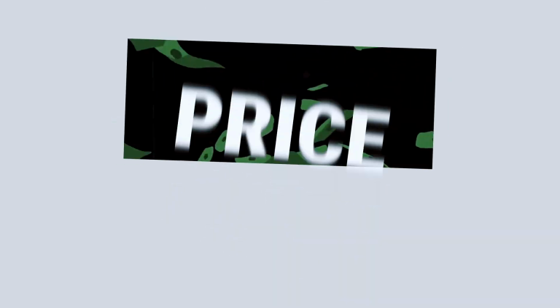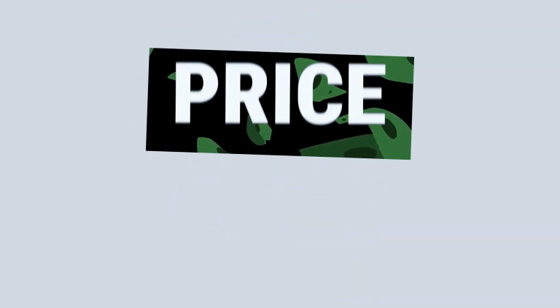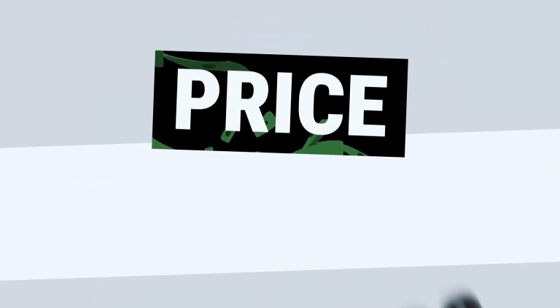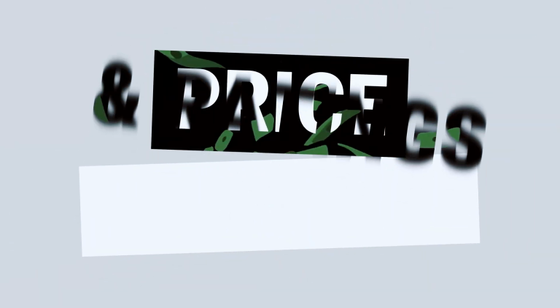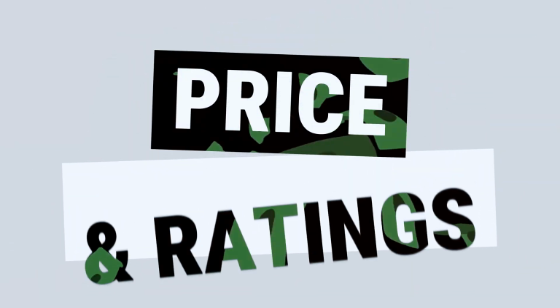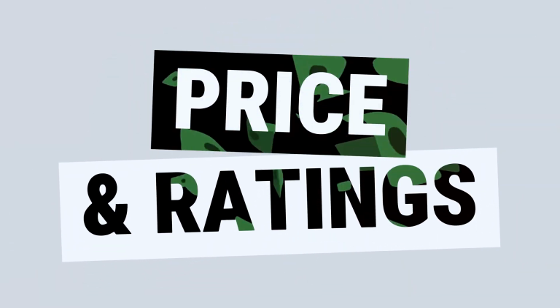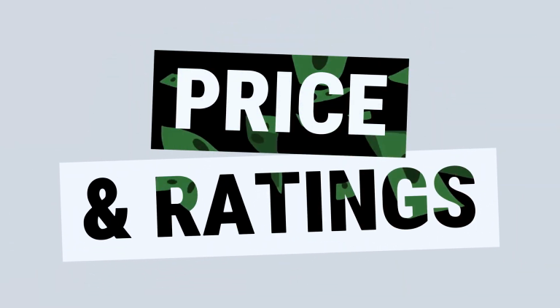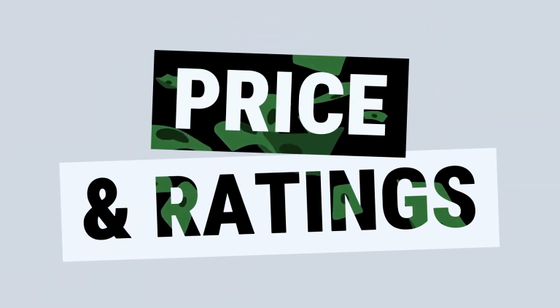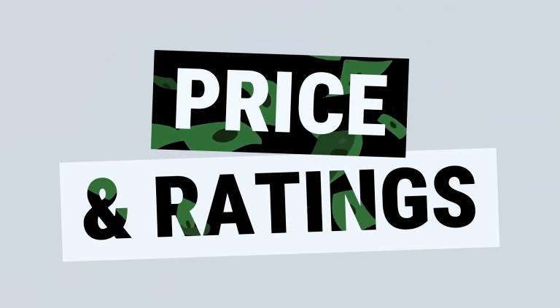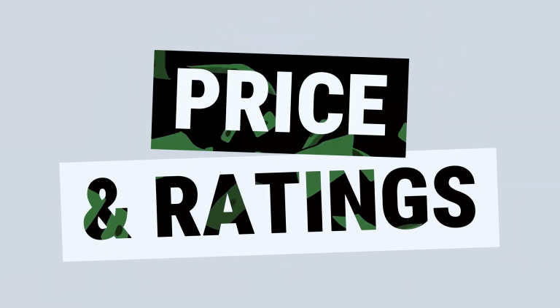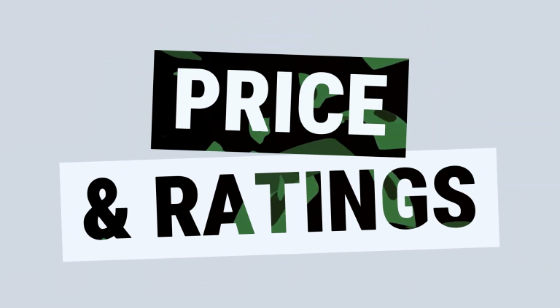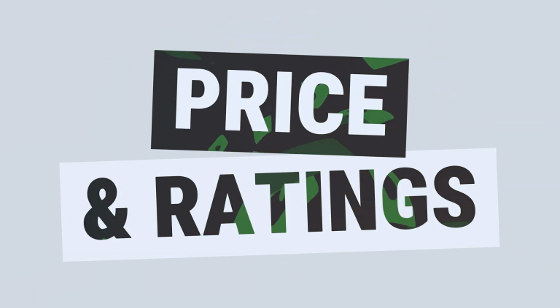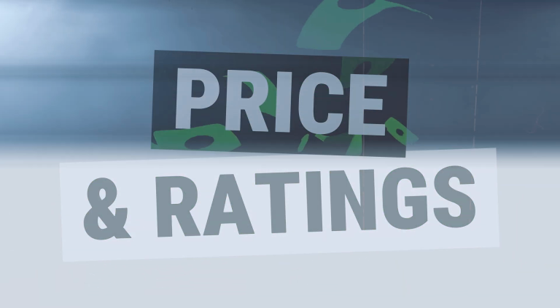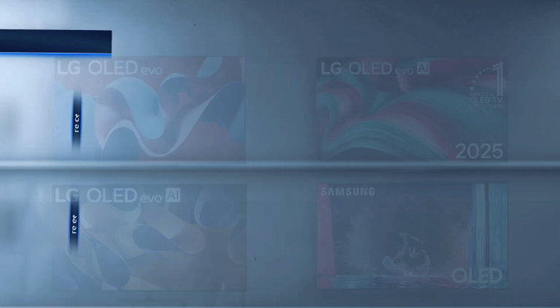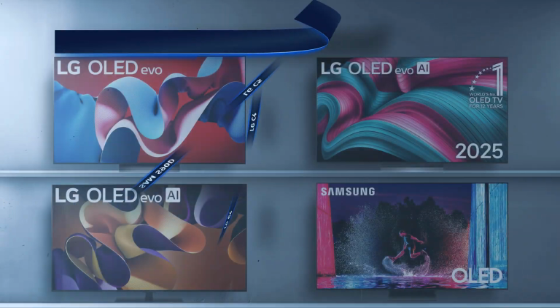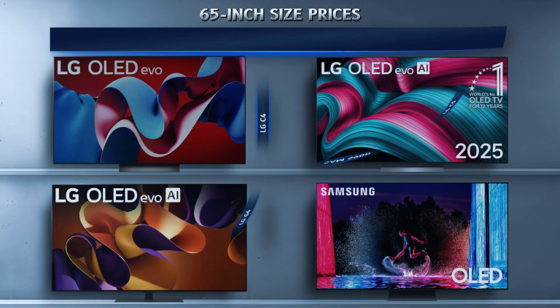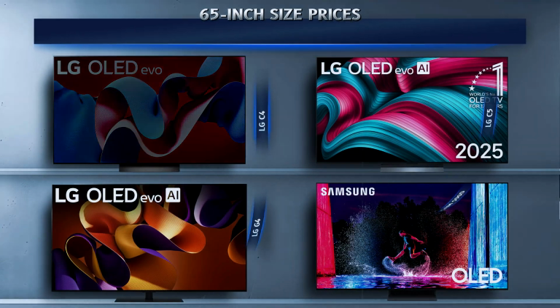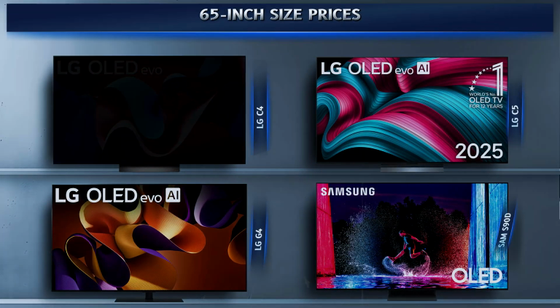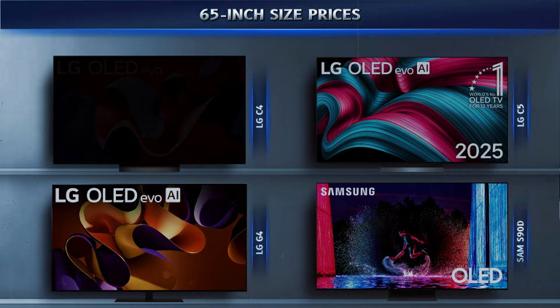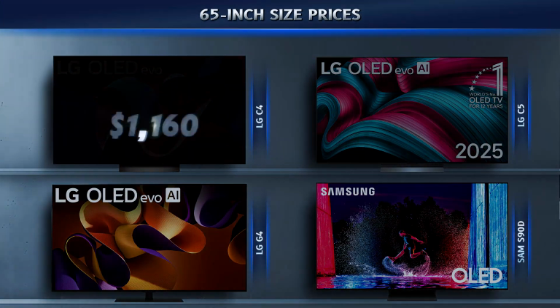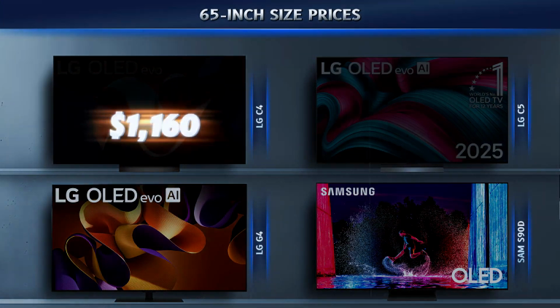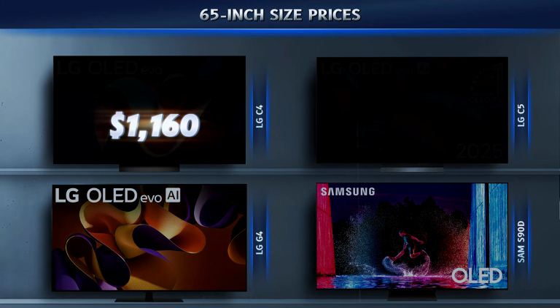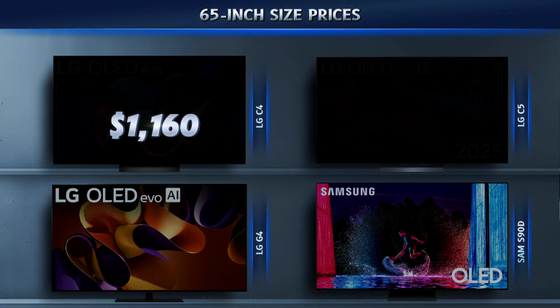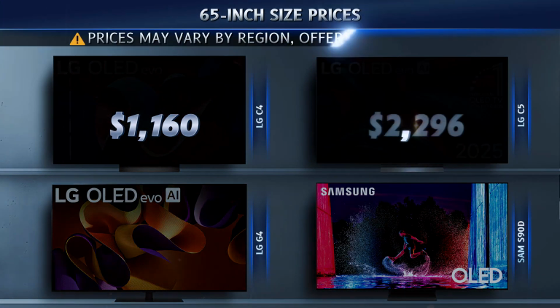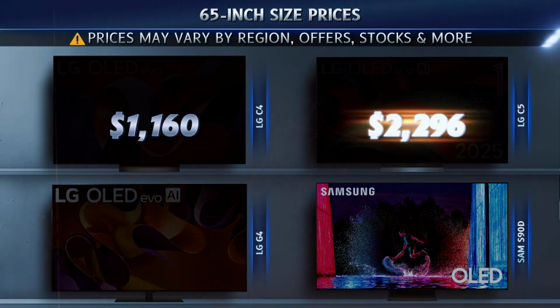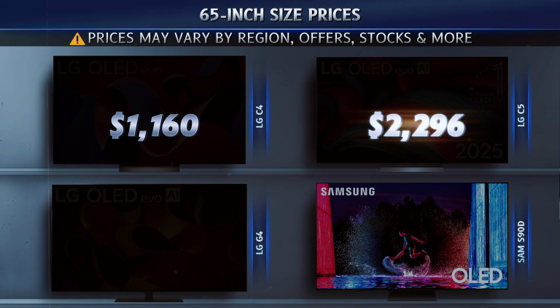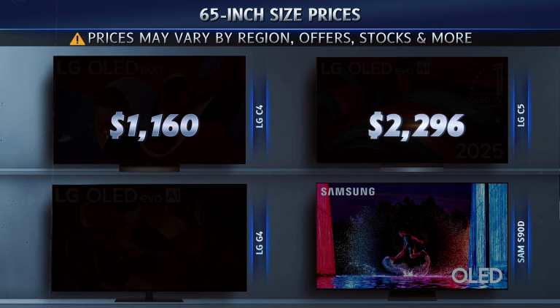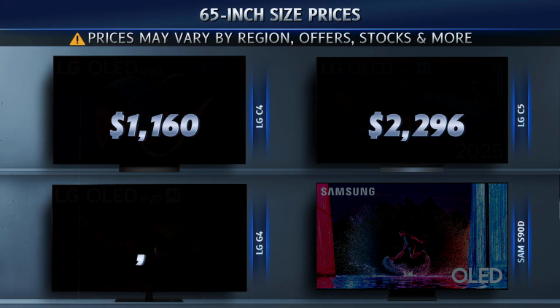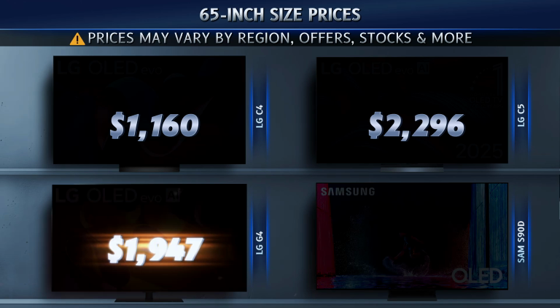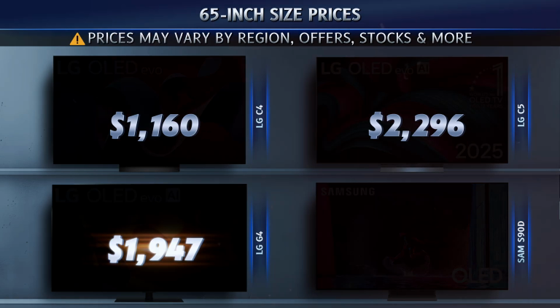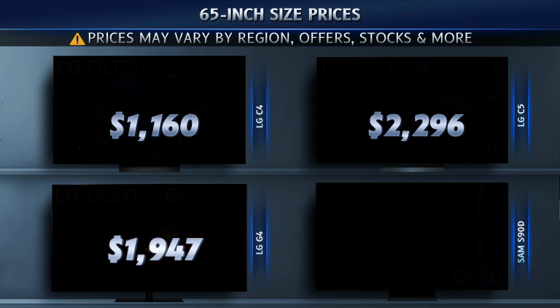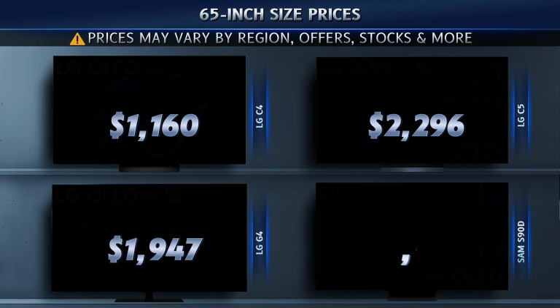Let's compare the price and expert ratings to see which TV gives you the best bang for your buck.